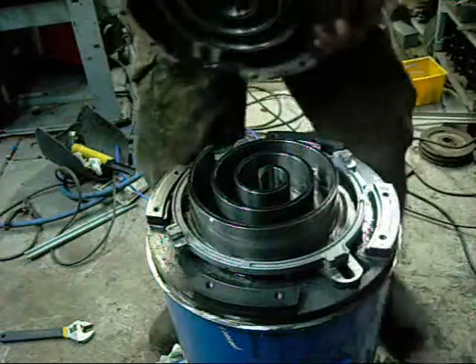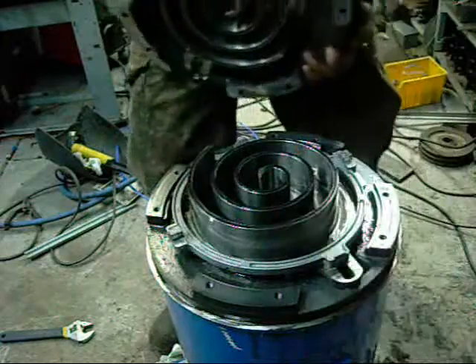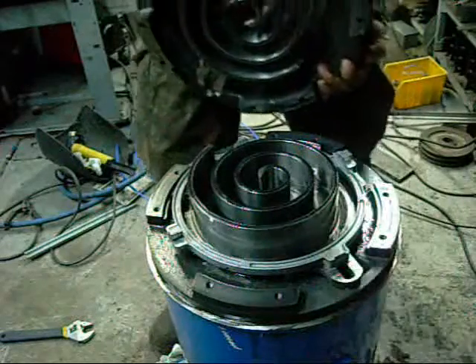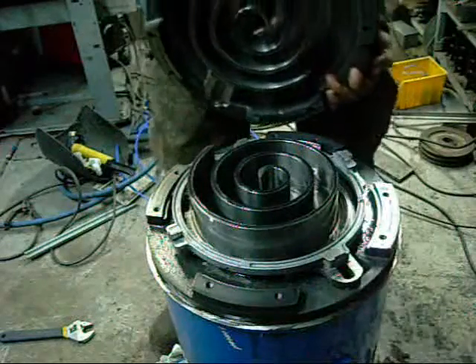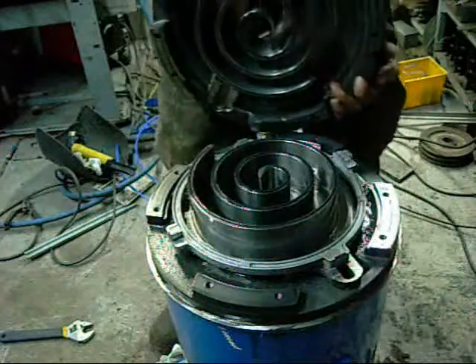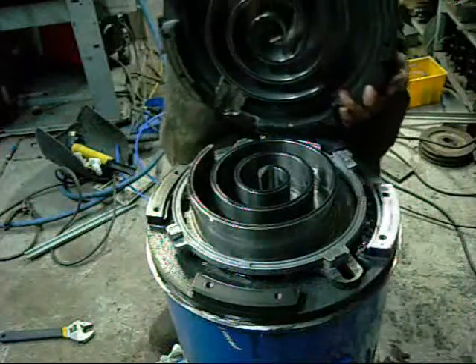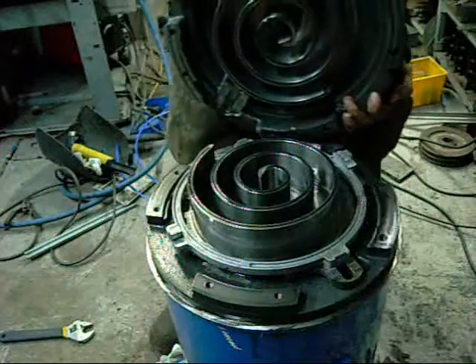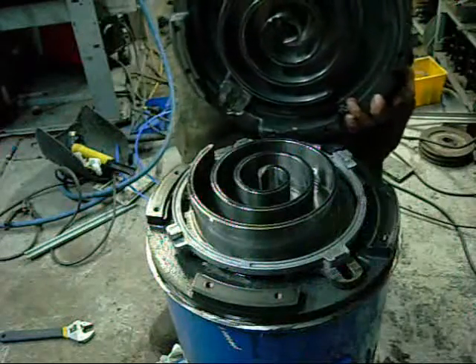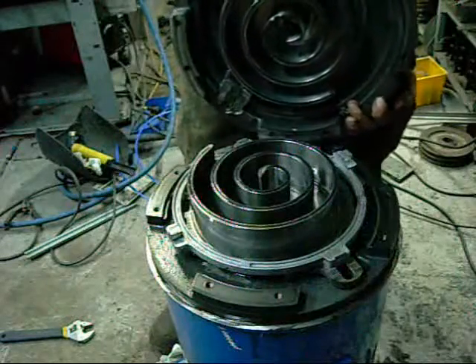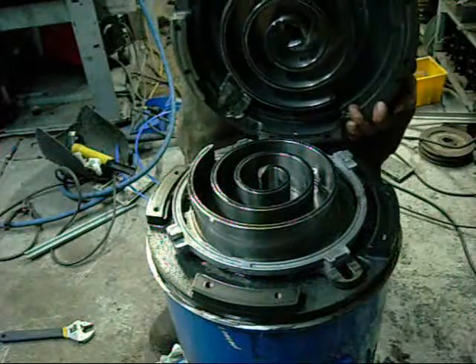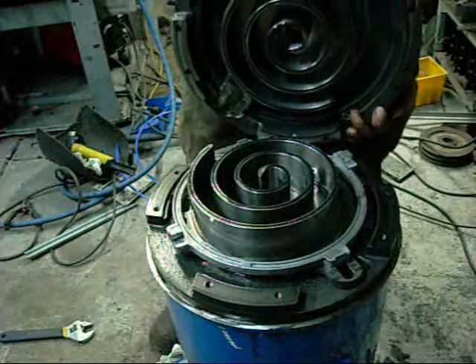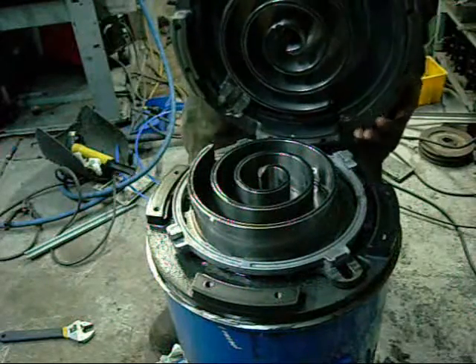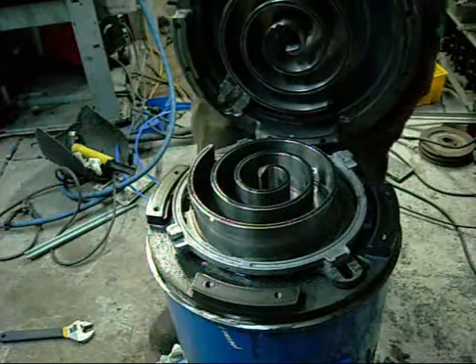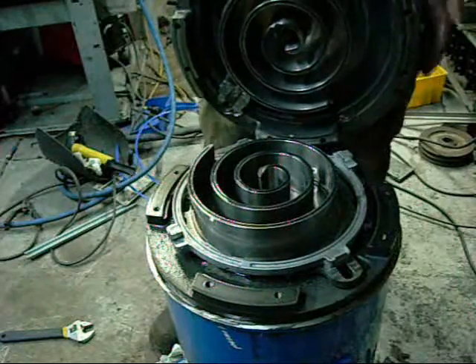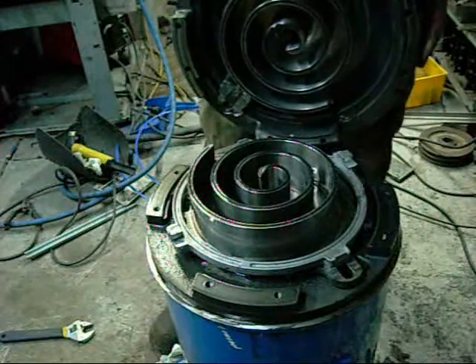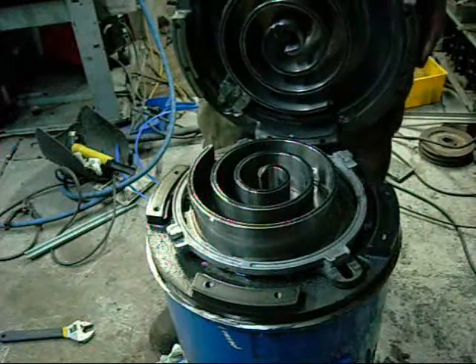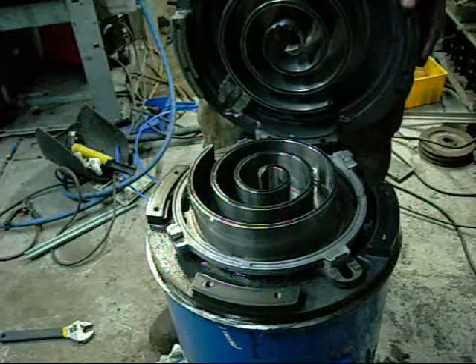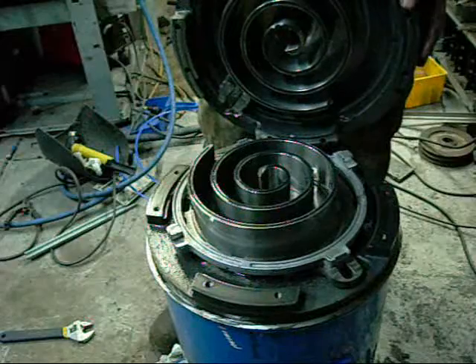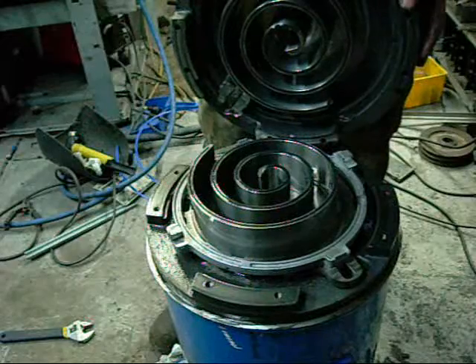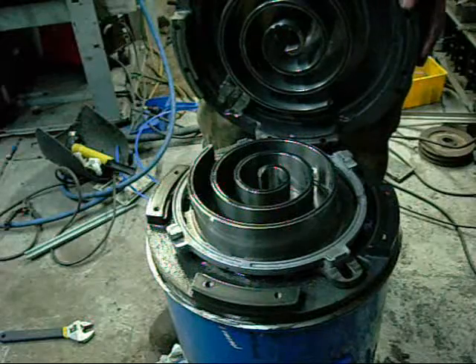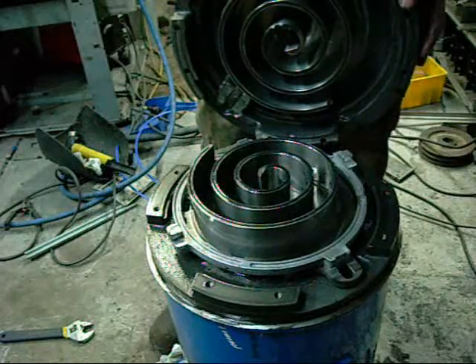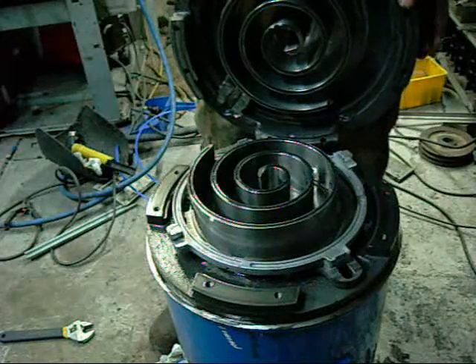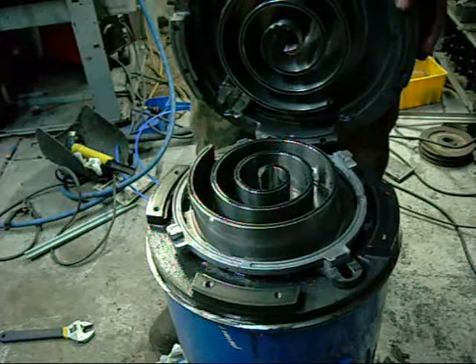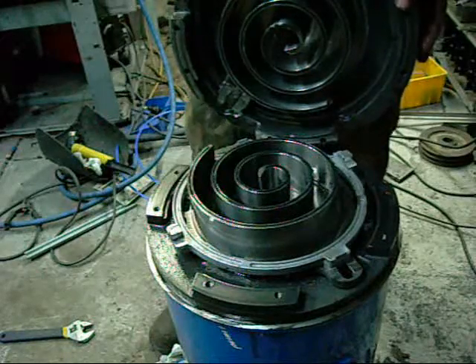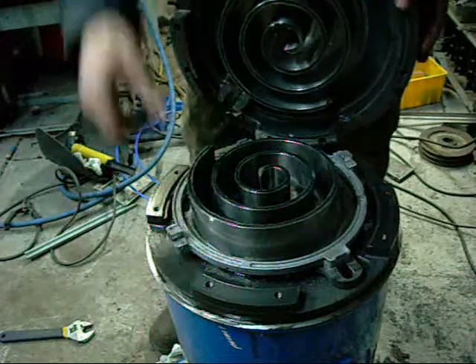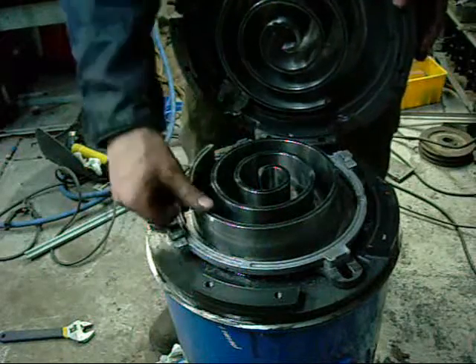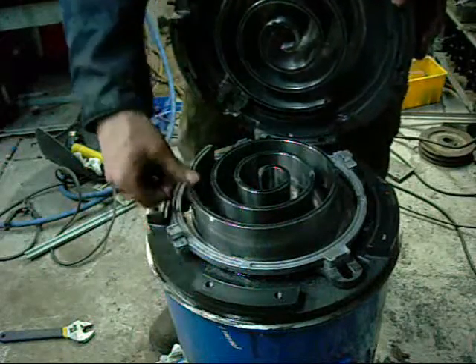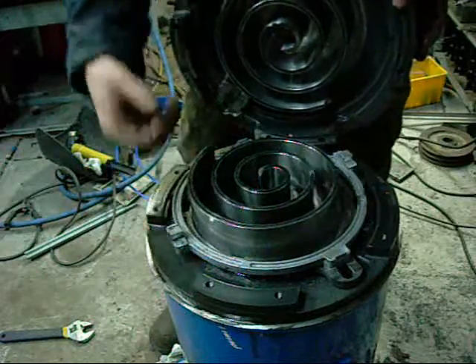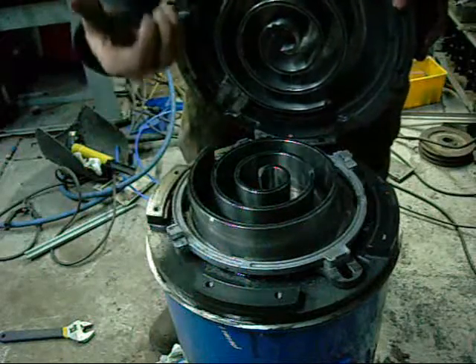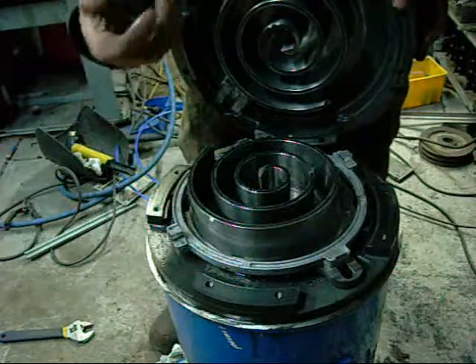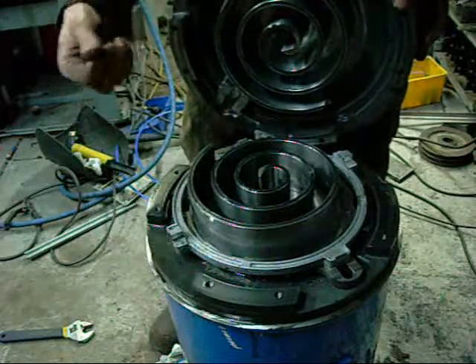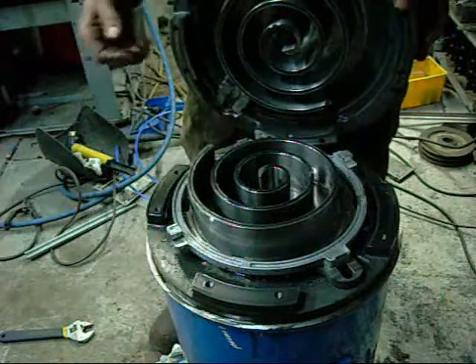There we go — now that is a big scroll. Very impressive.